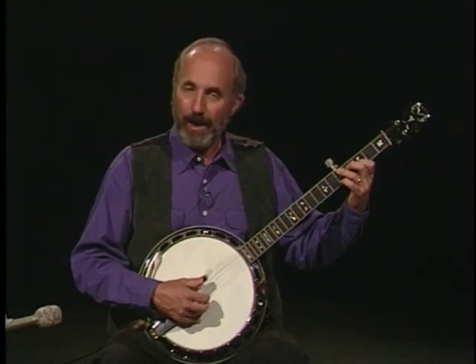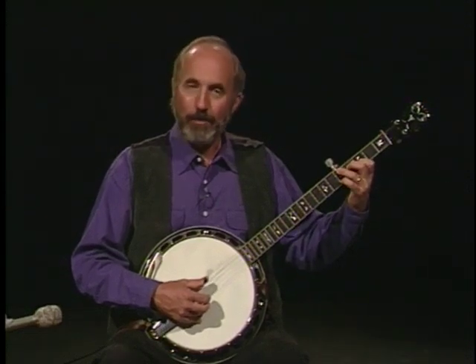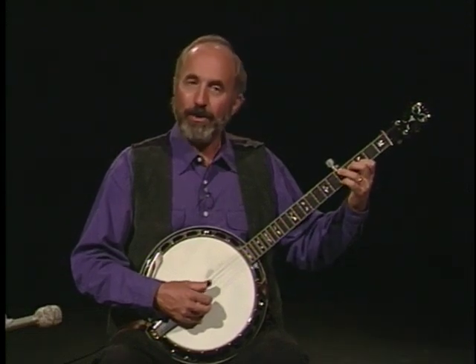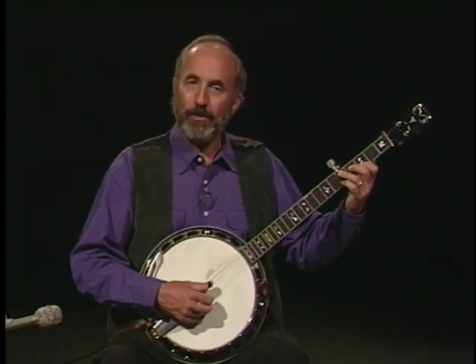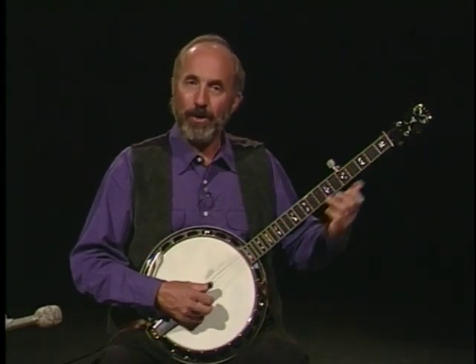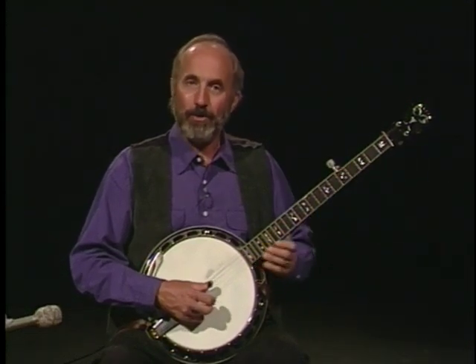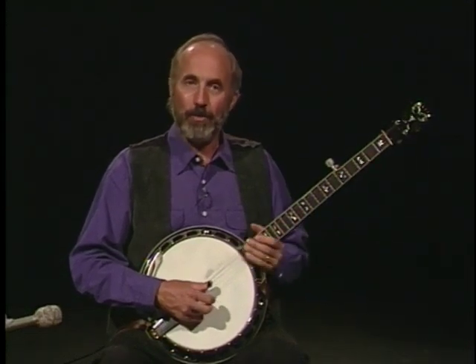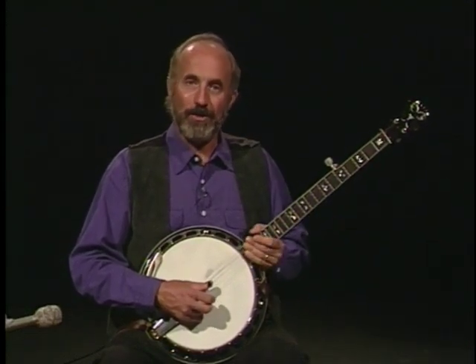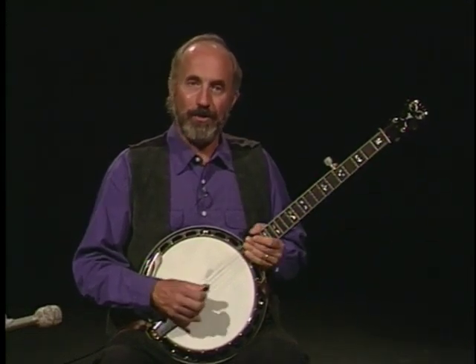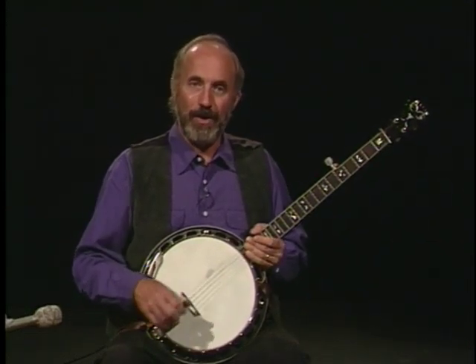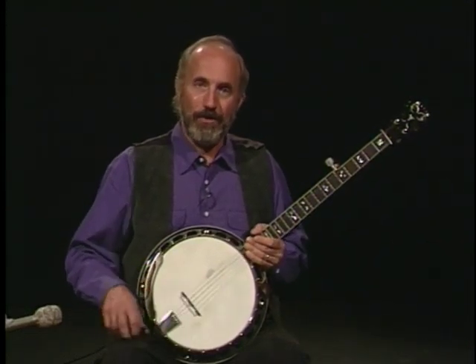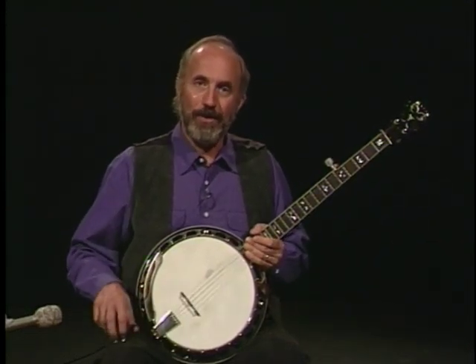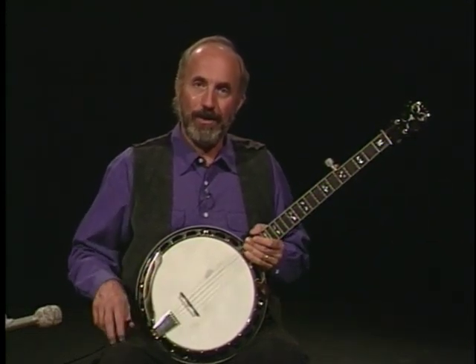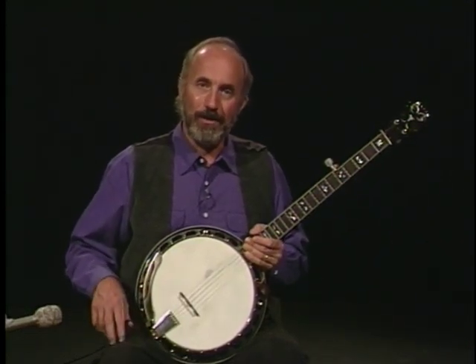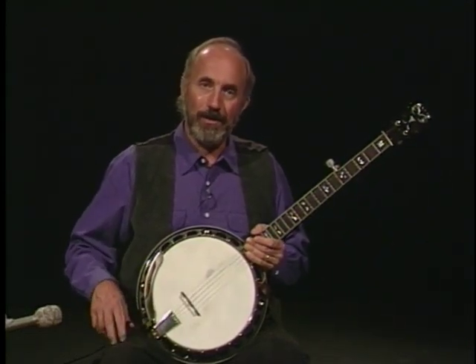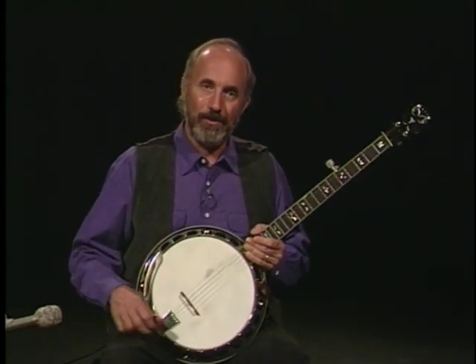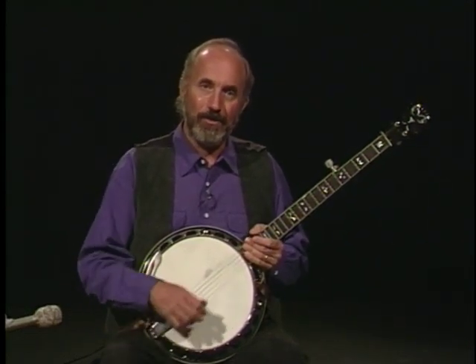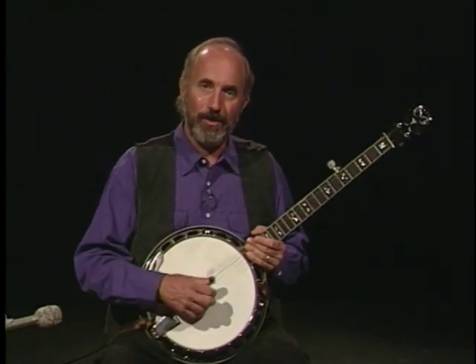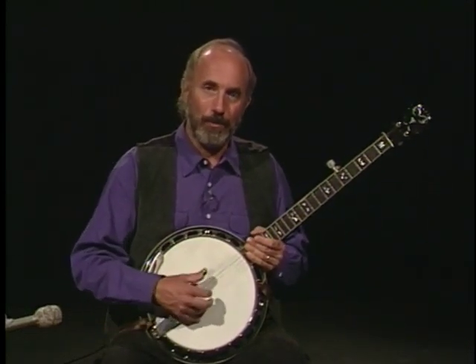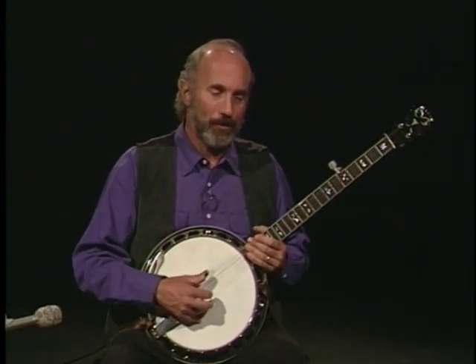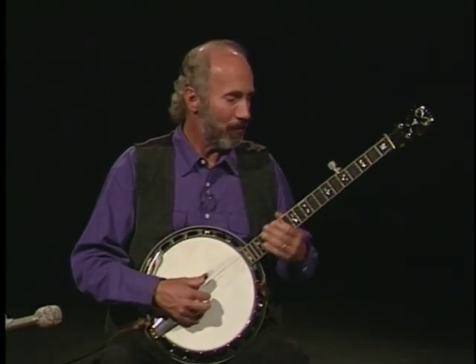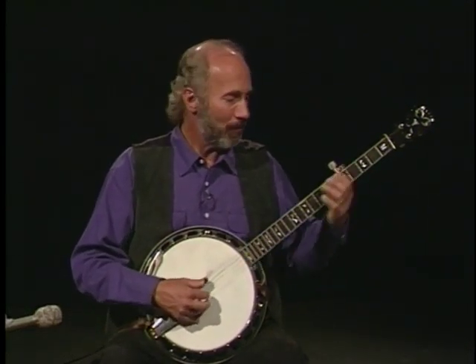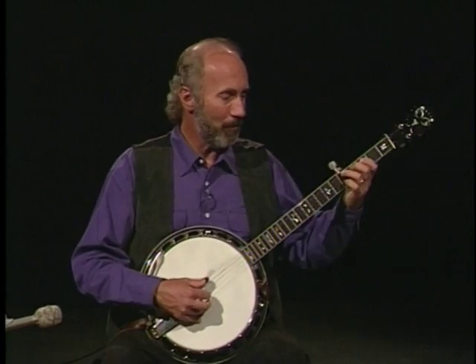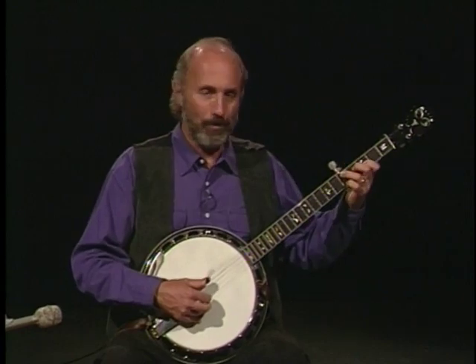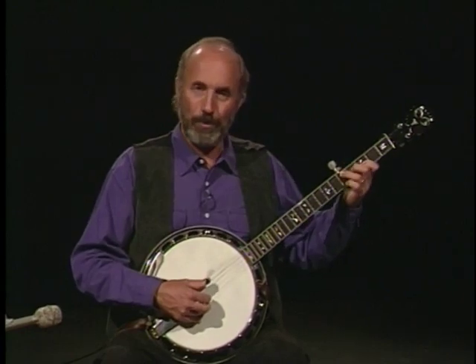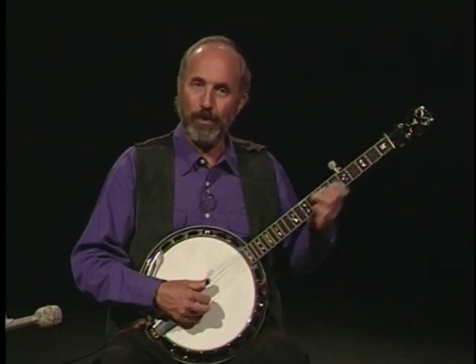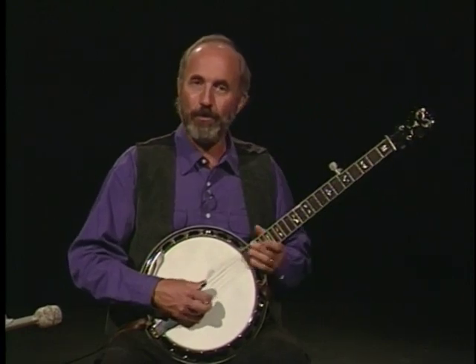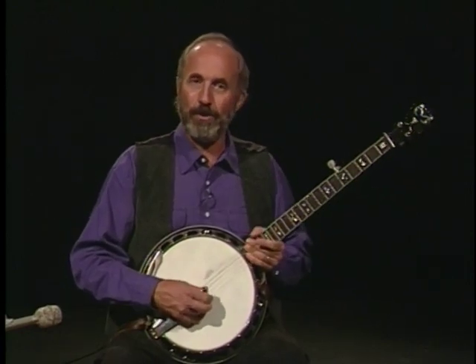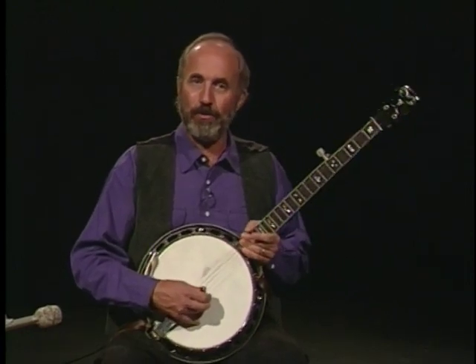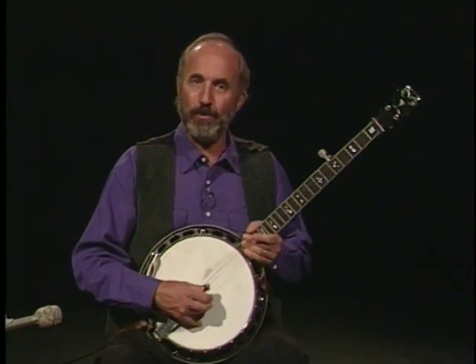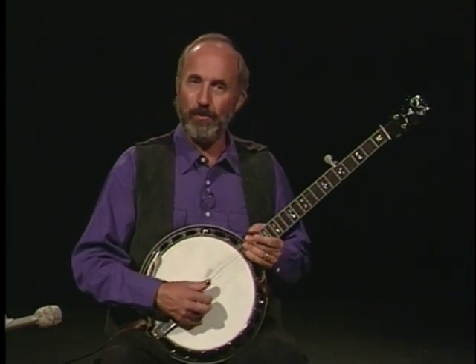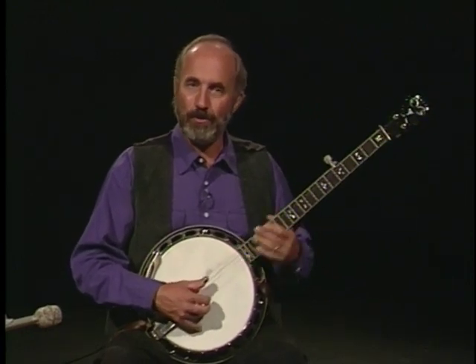I'll play the Margarita Breakdown now. As I said, it employs the use of the tuners in the B part. We'll play it up to speed once.